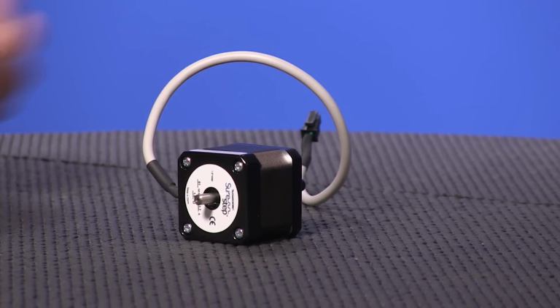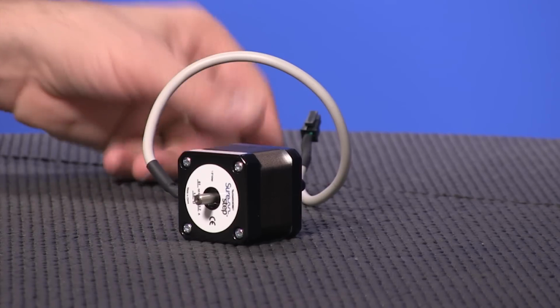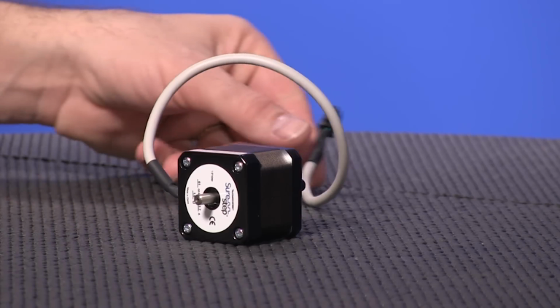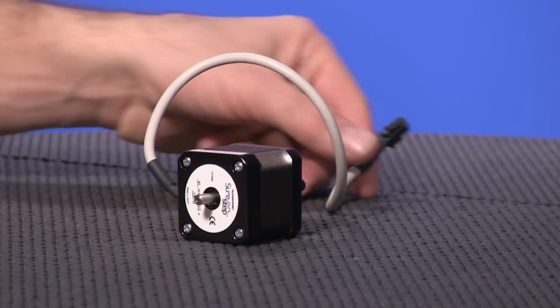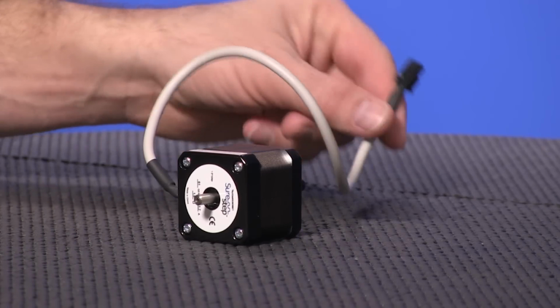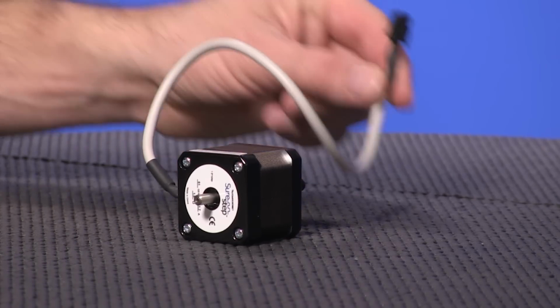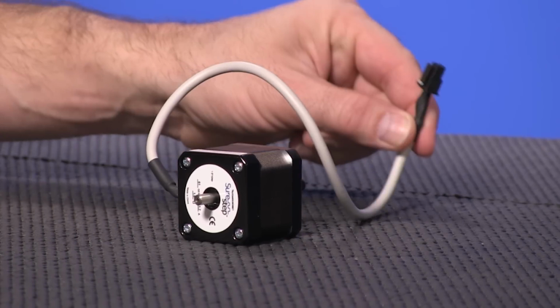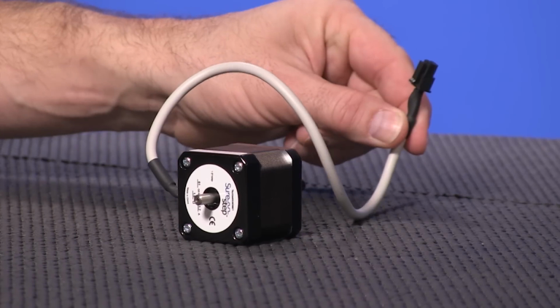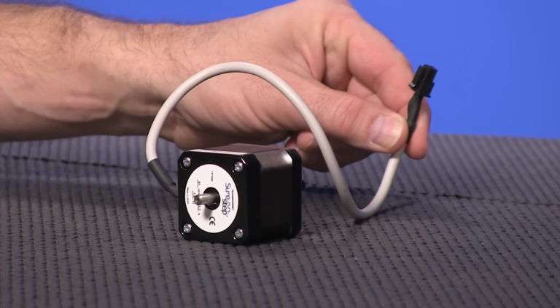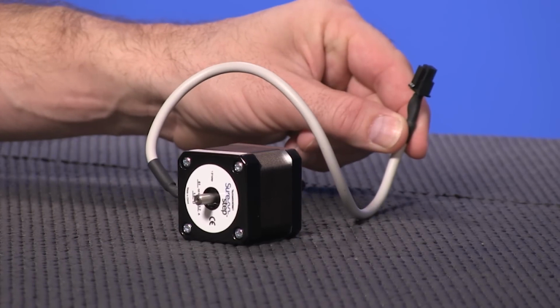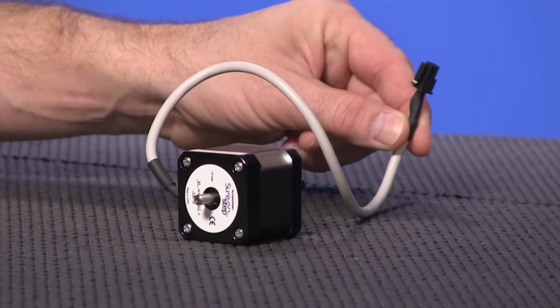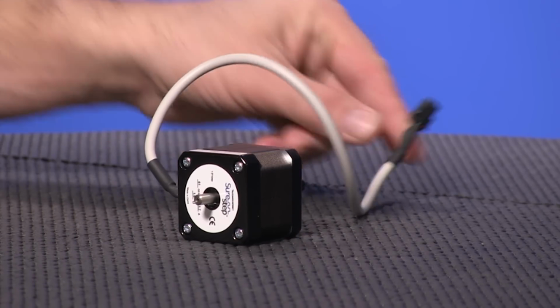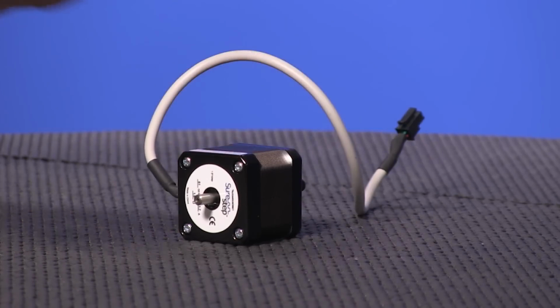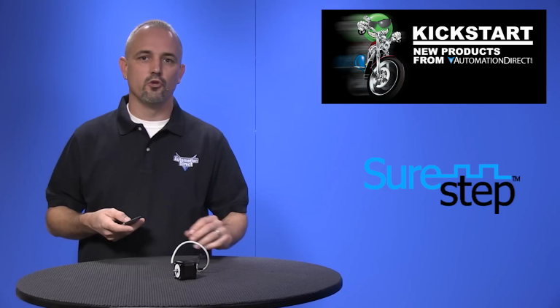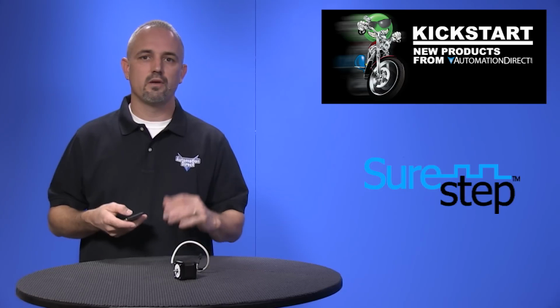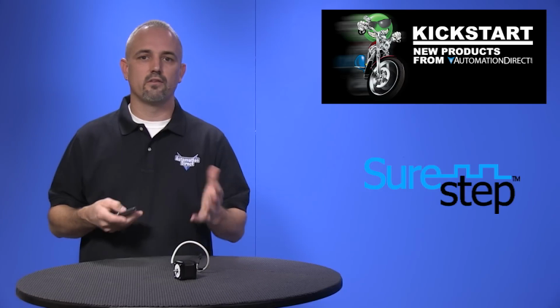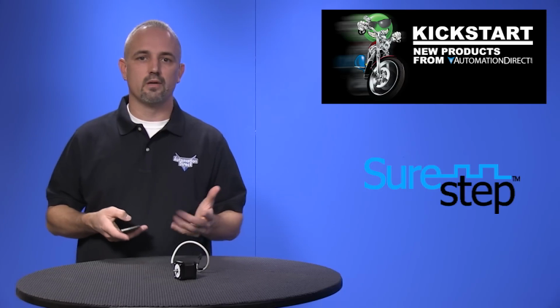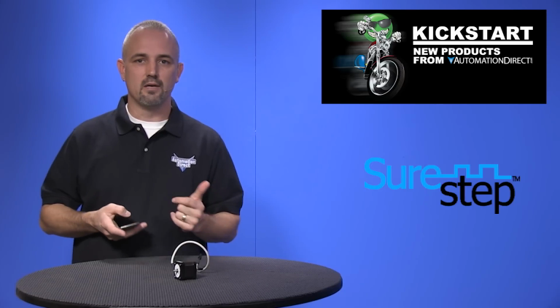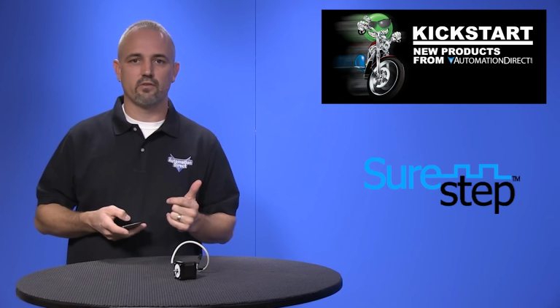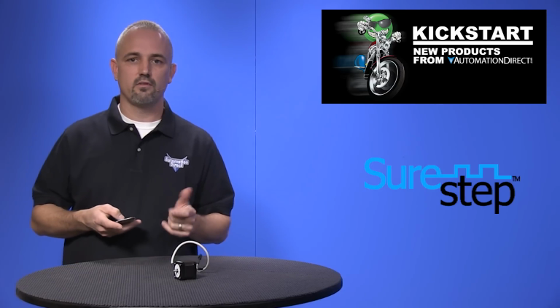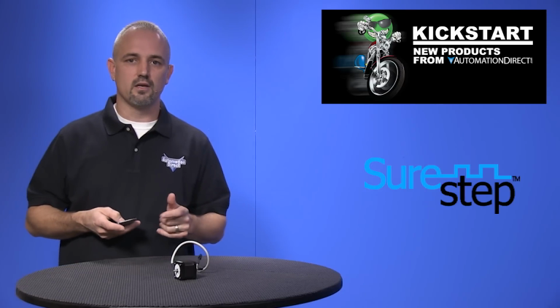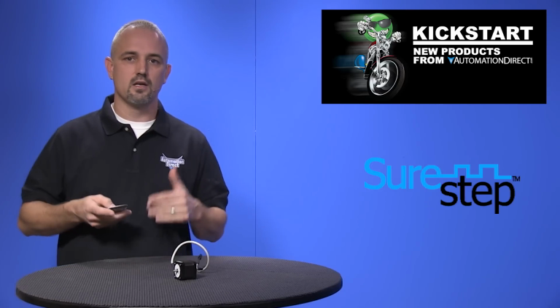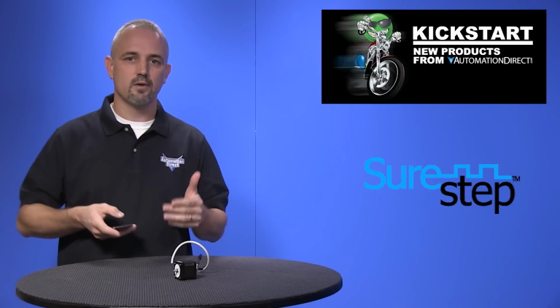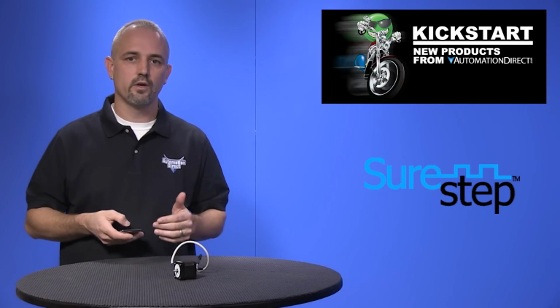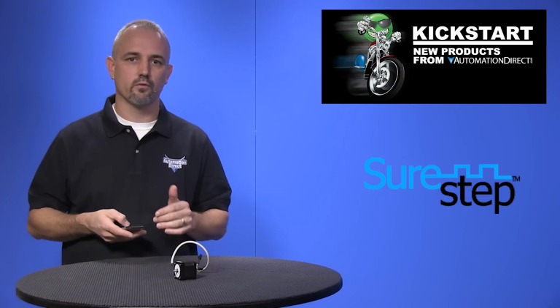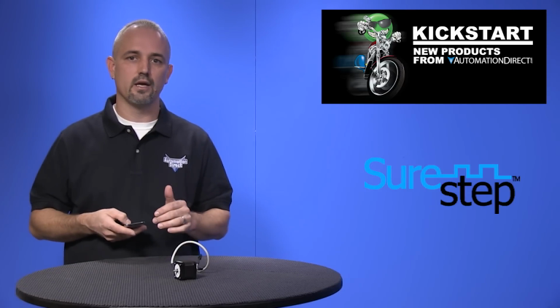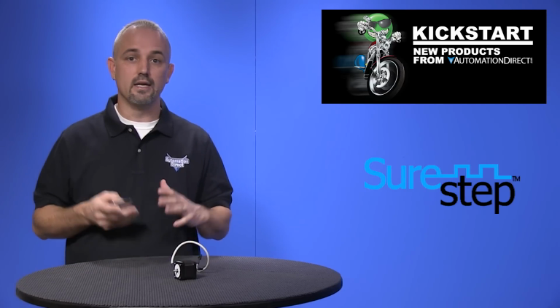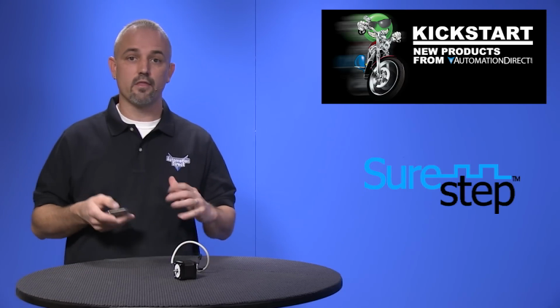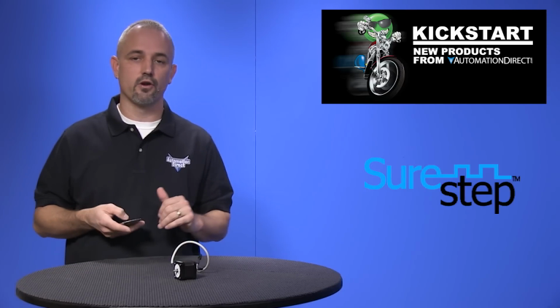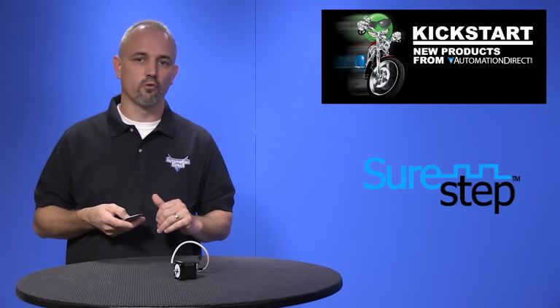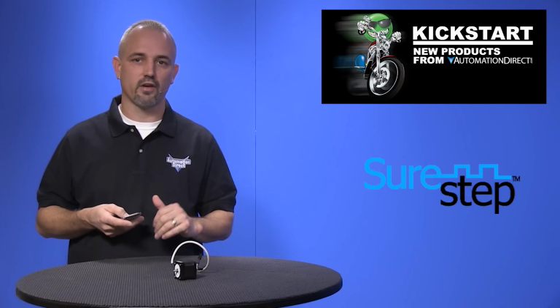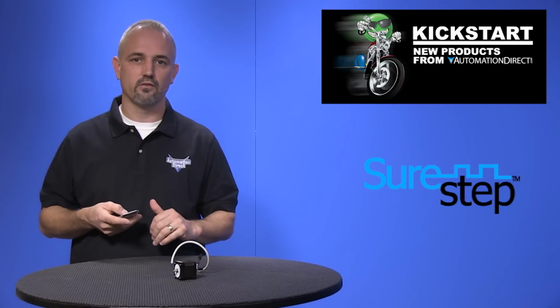They come with a 4 lead cable and connector. You can pick these up in NEMA 17, NEMA 23, and NEMA 34 sizes.